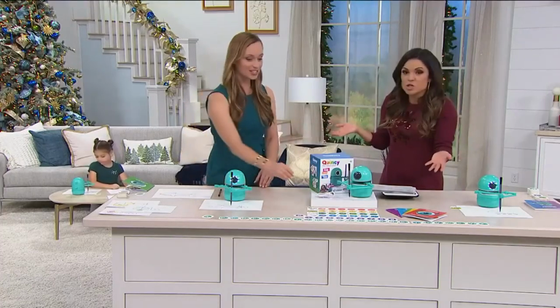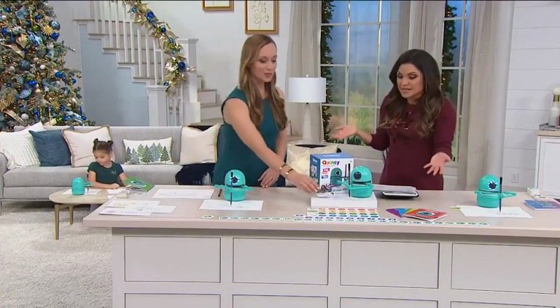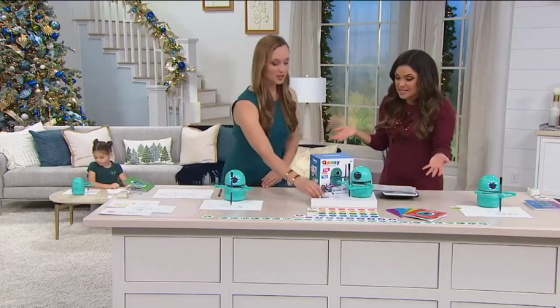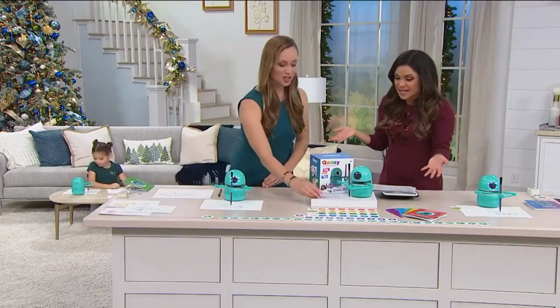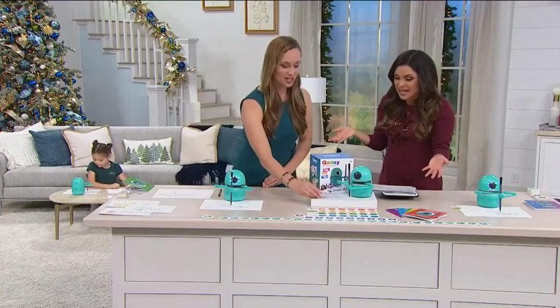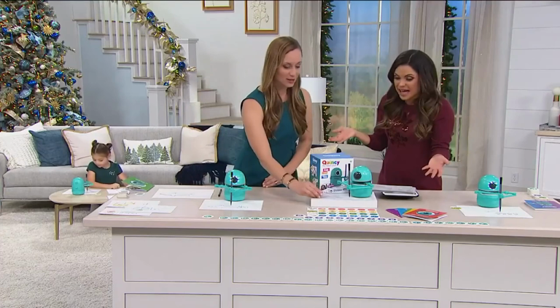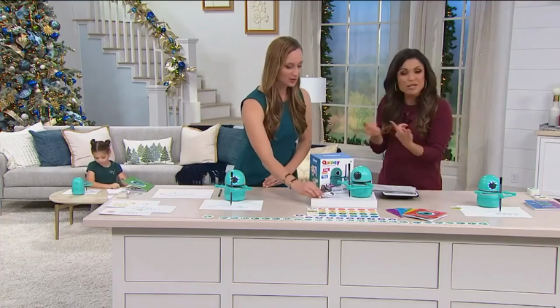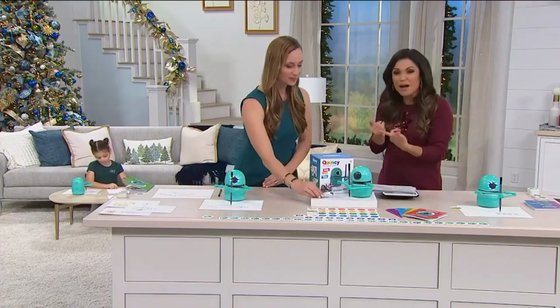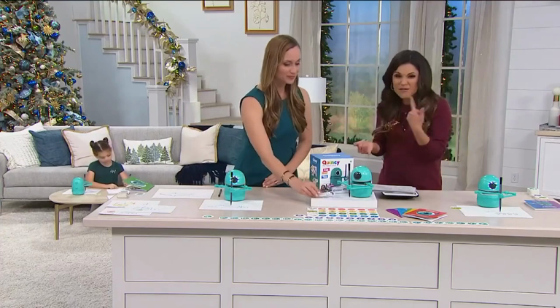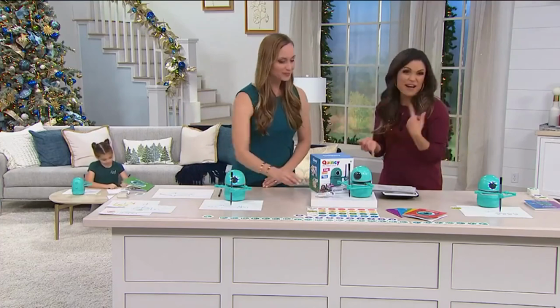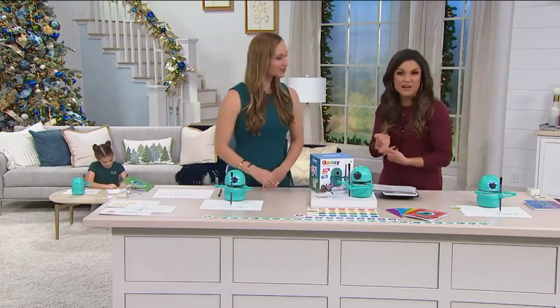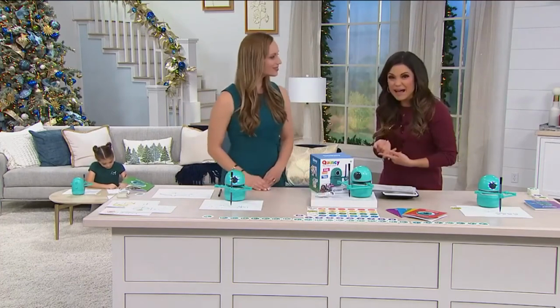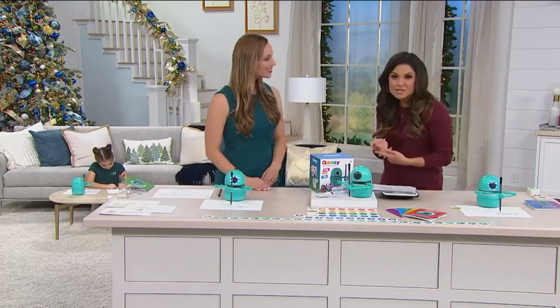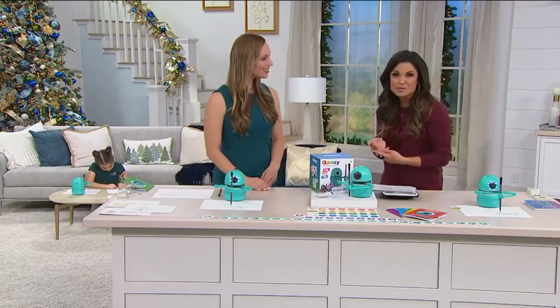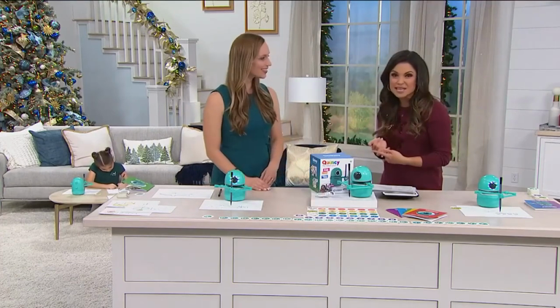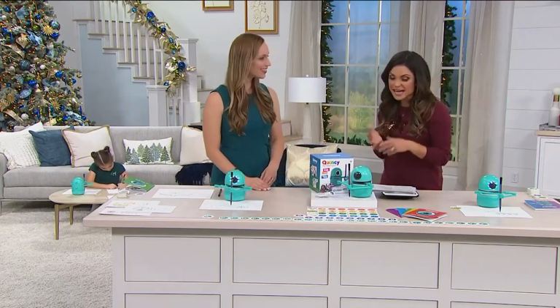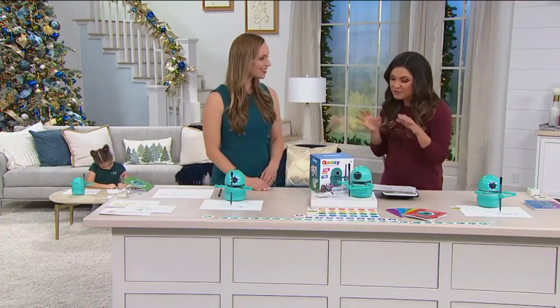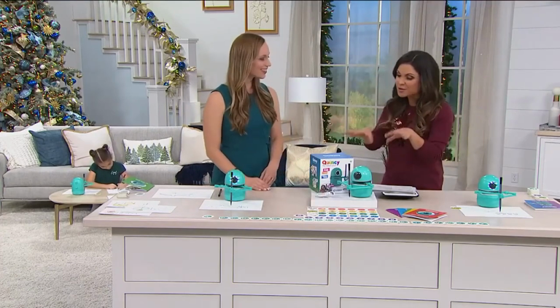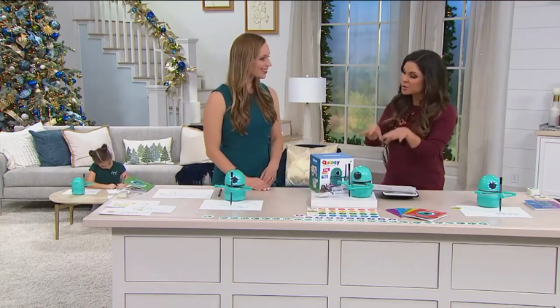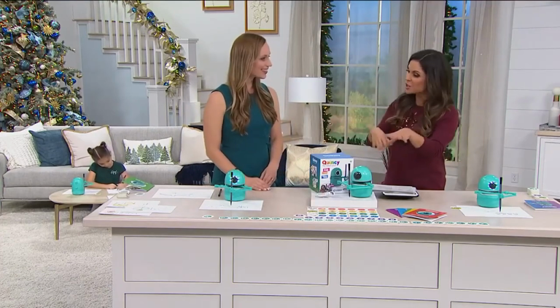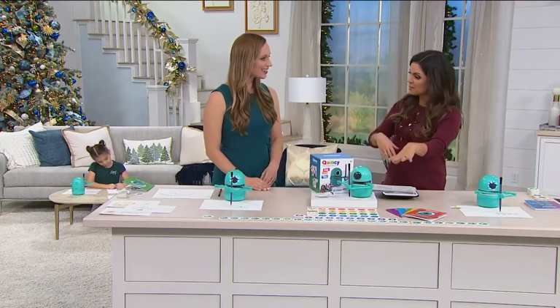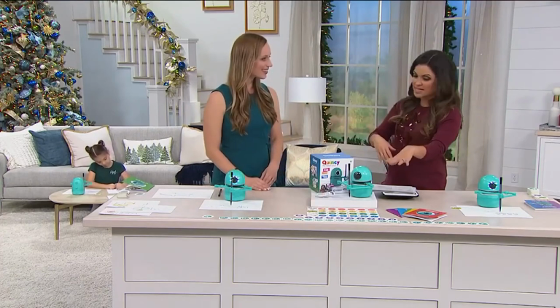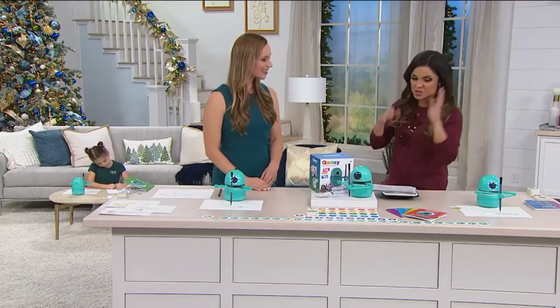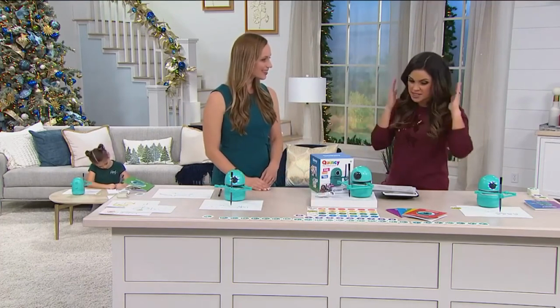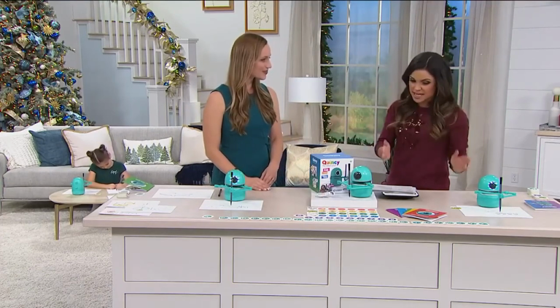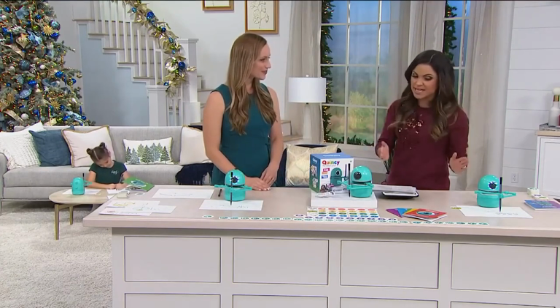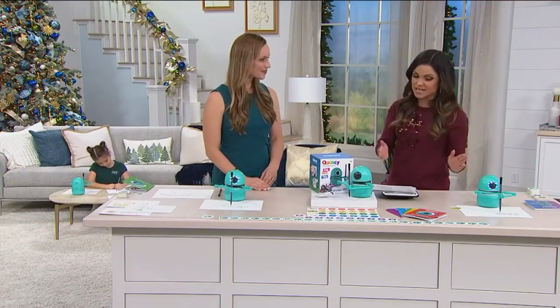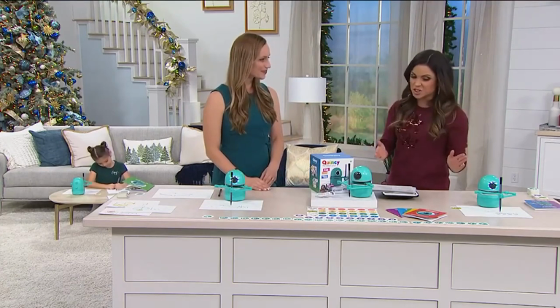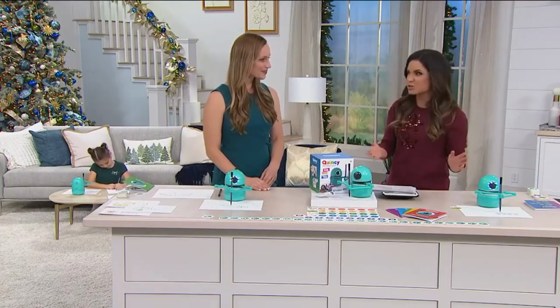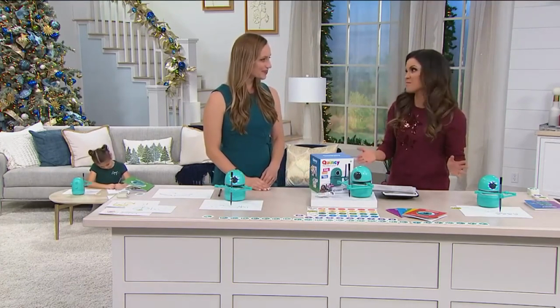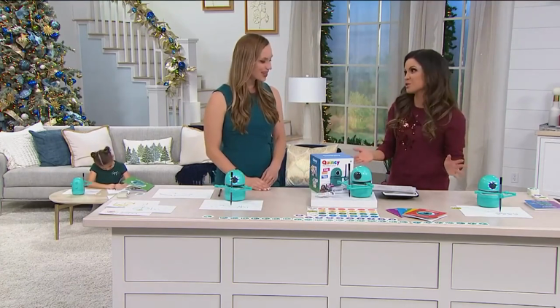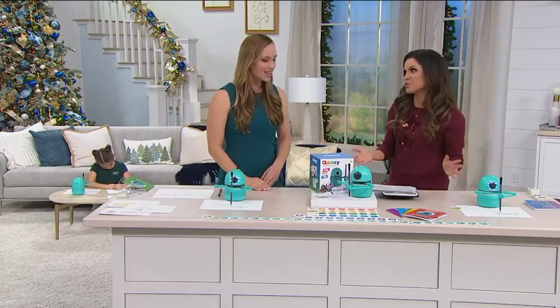It's so easy. It doesn't need a charging cable, I don't need Wi-Fi or an app to use it, and I can feel good knowing my kids are going to stay engaged and learn something really cool.